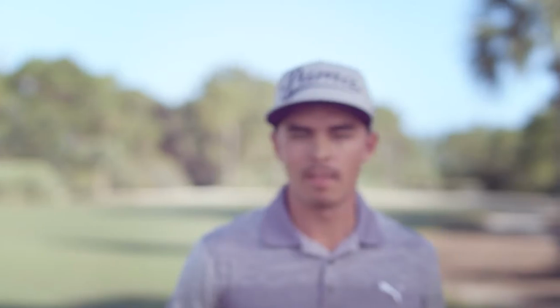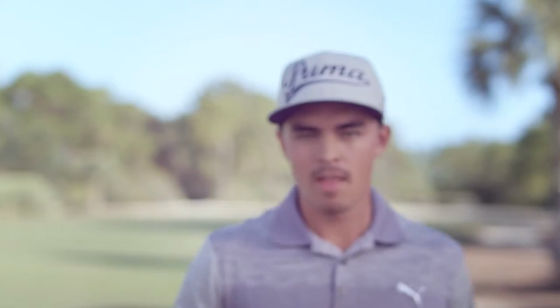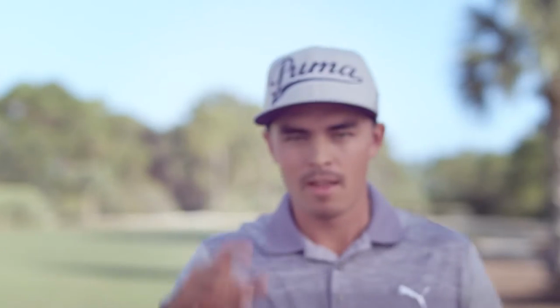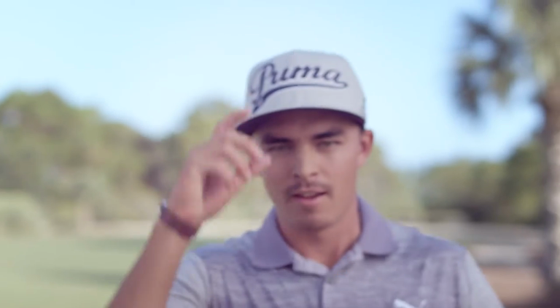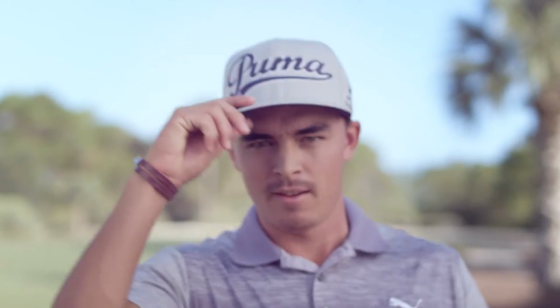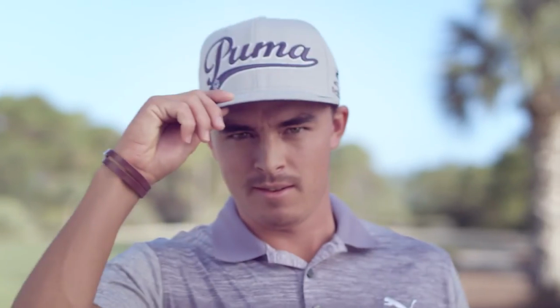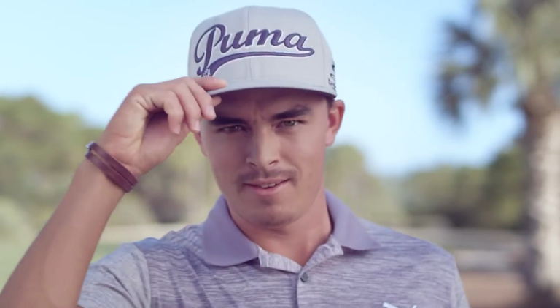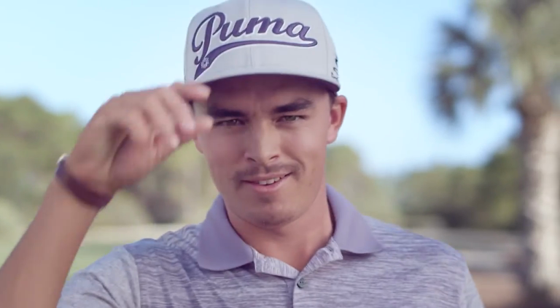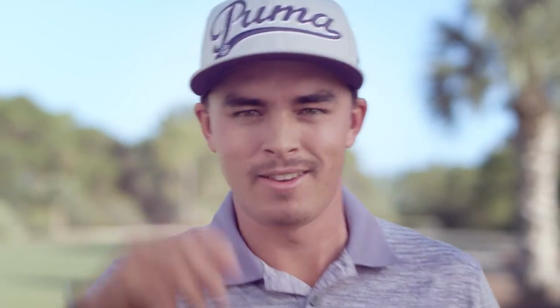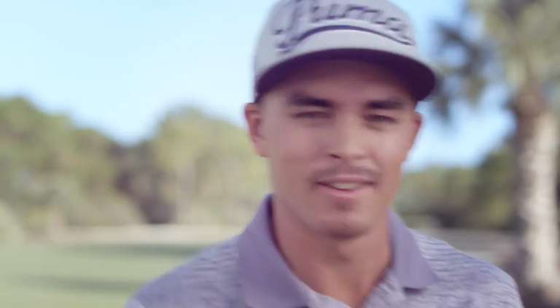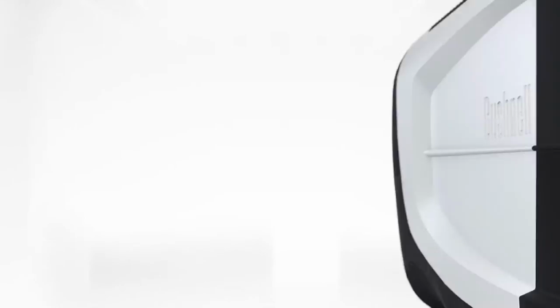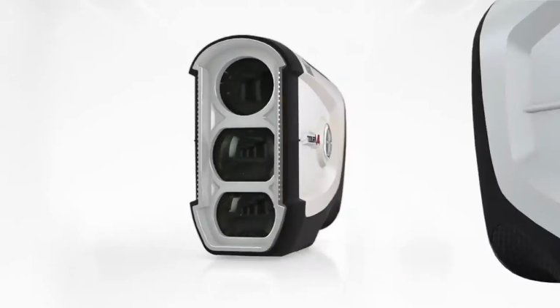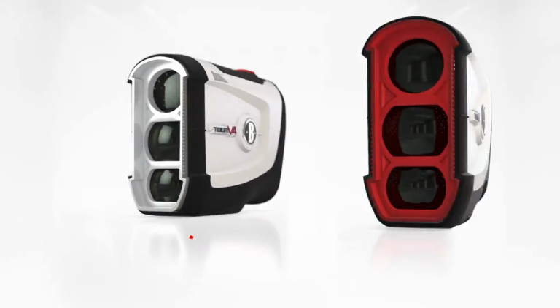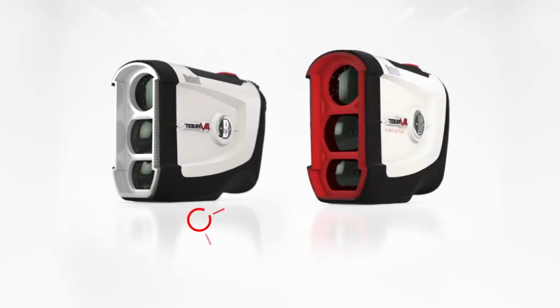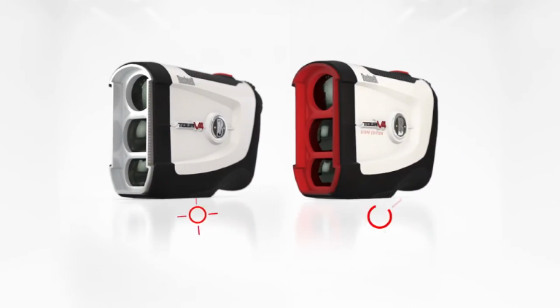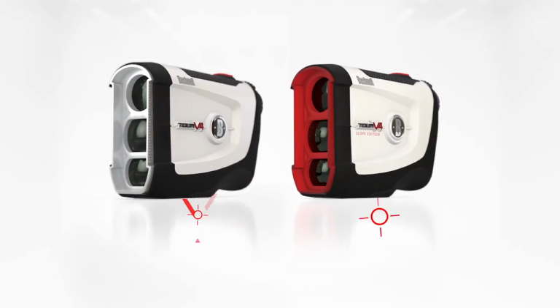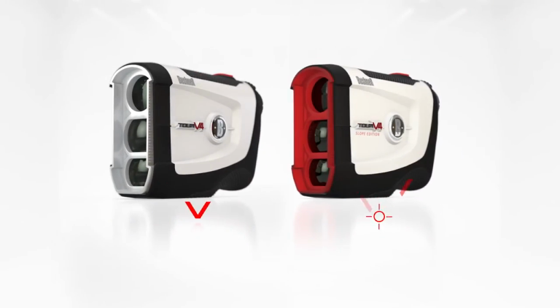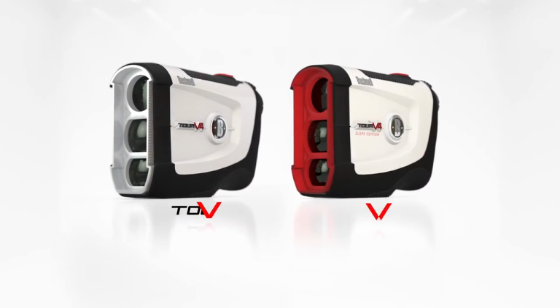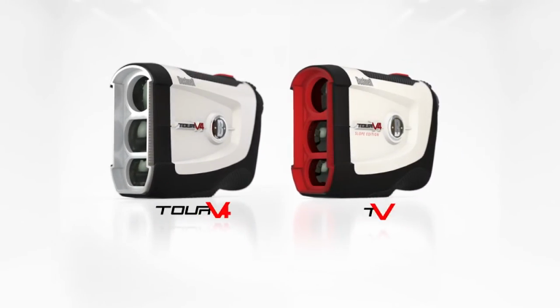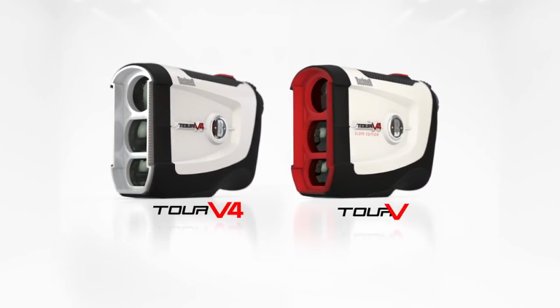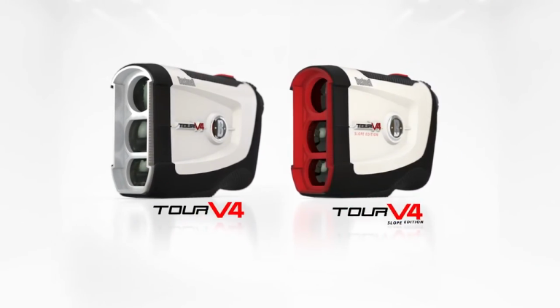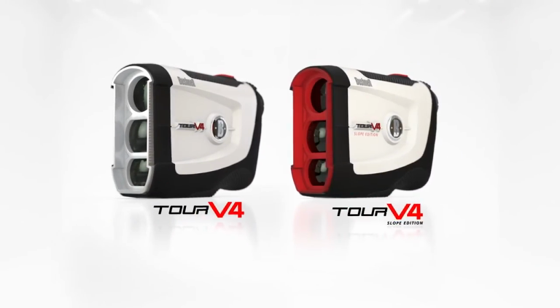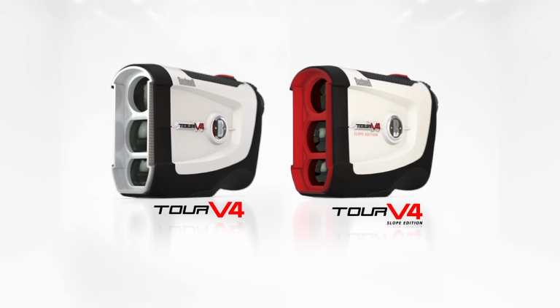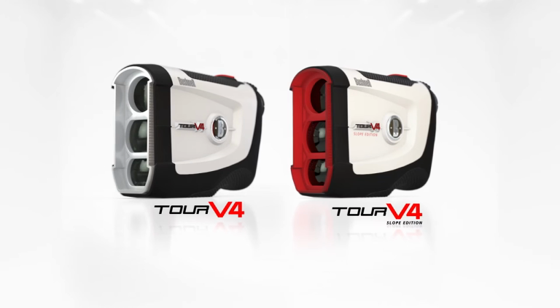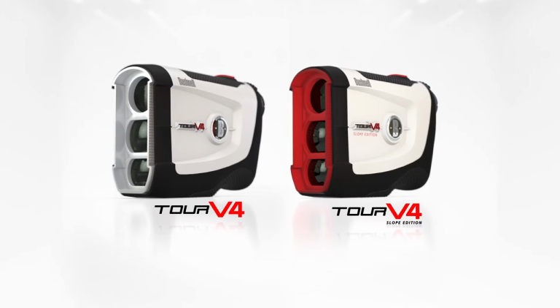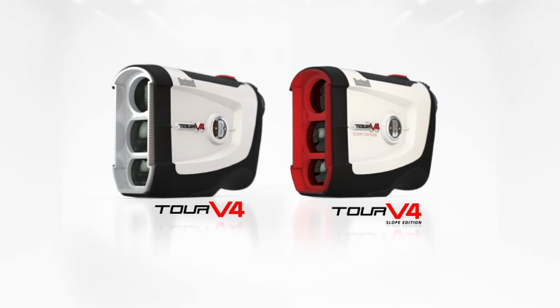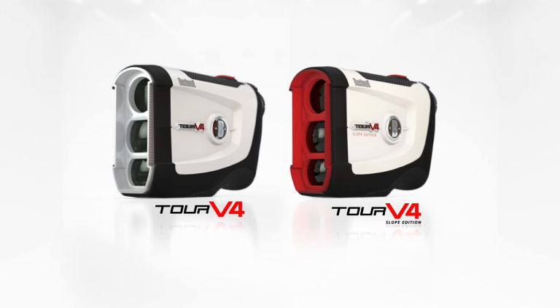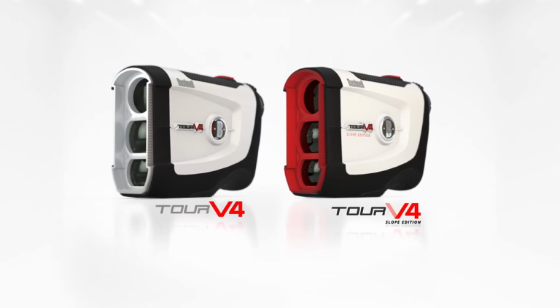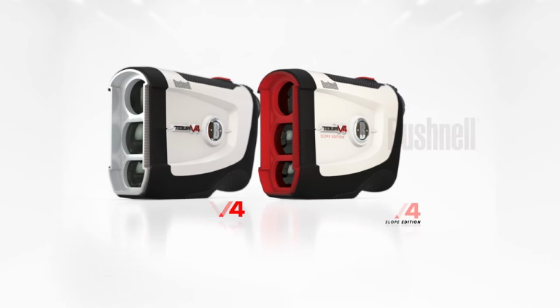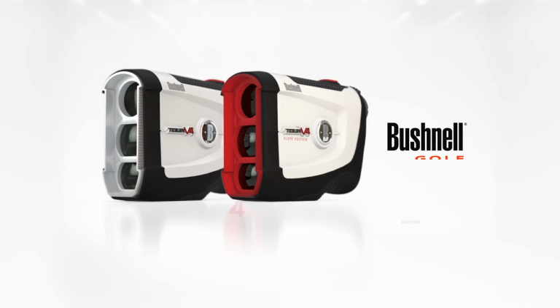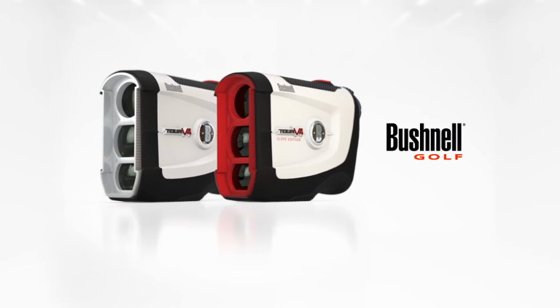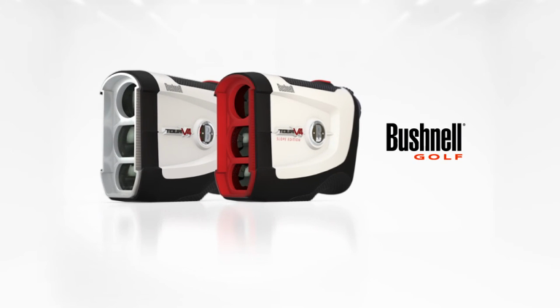He does. He's good. The new Bushnell Tour V4 — the greatest, most advanced V ever made.